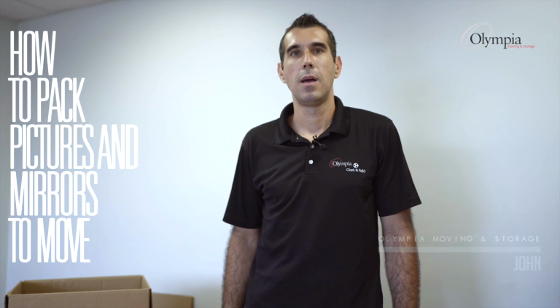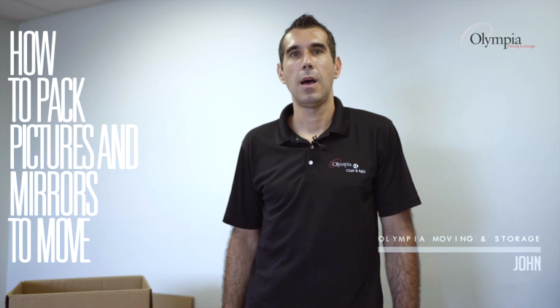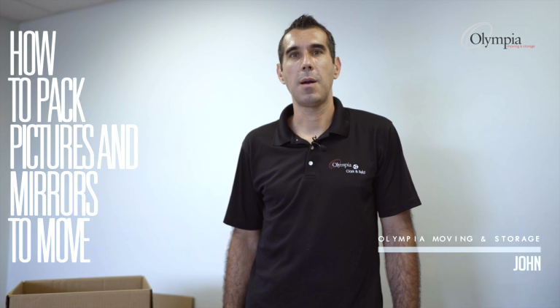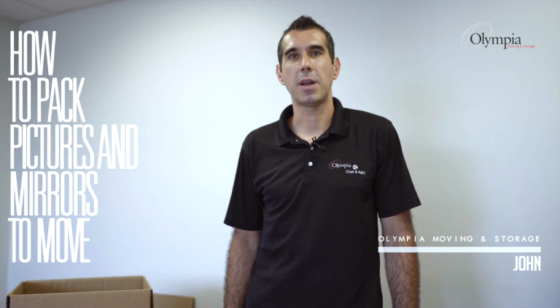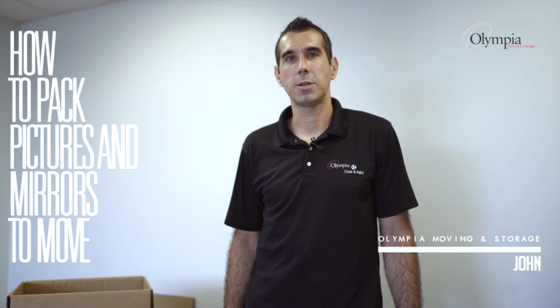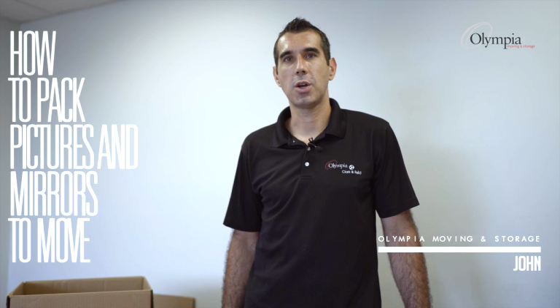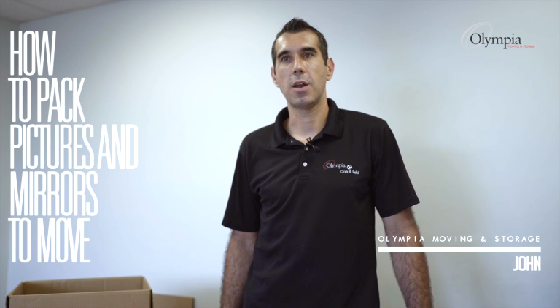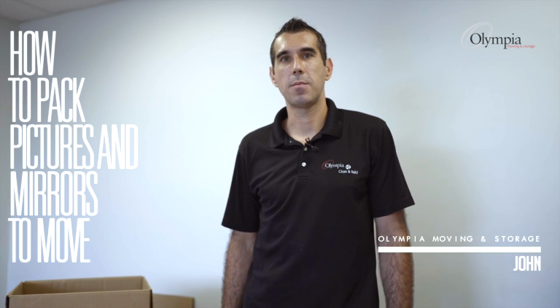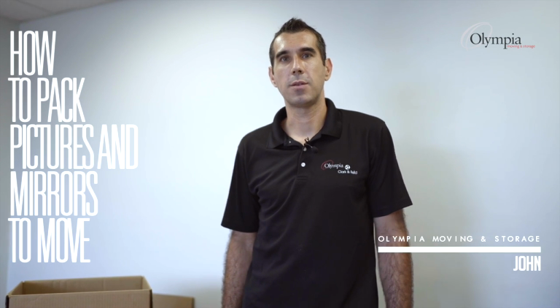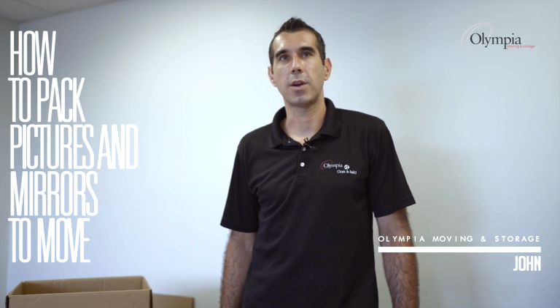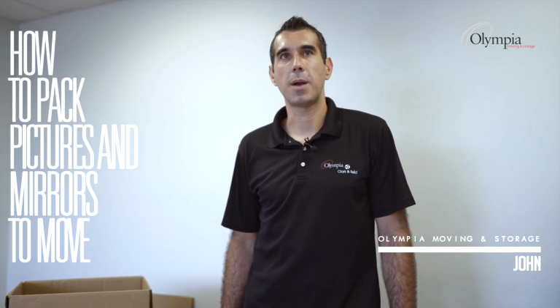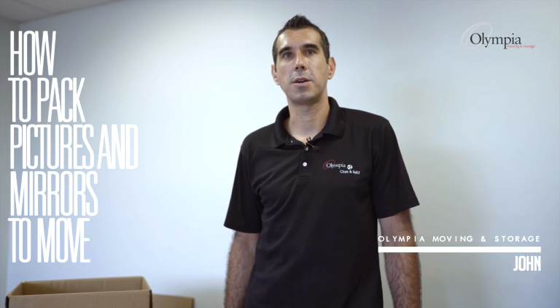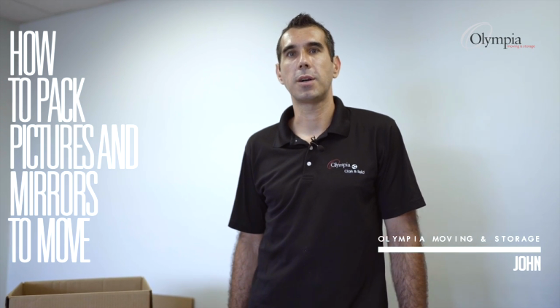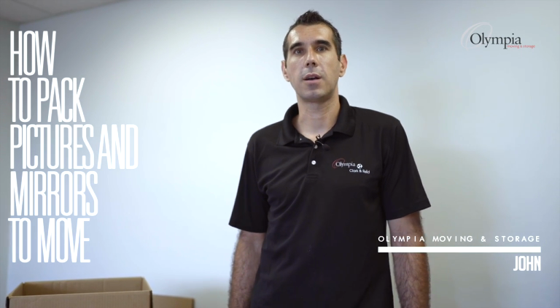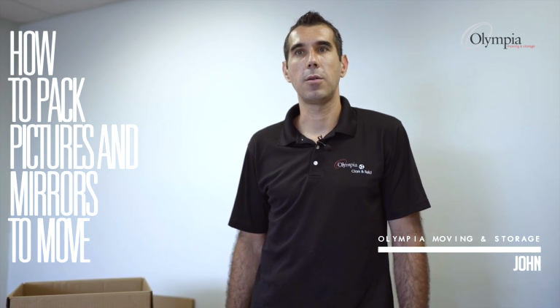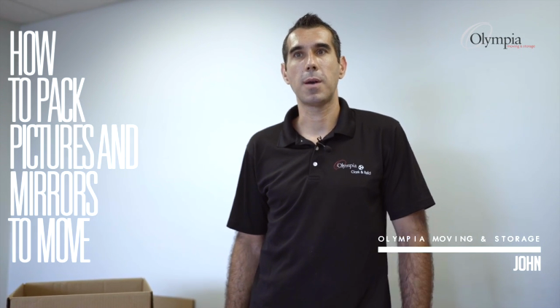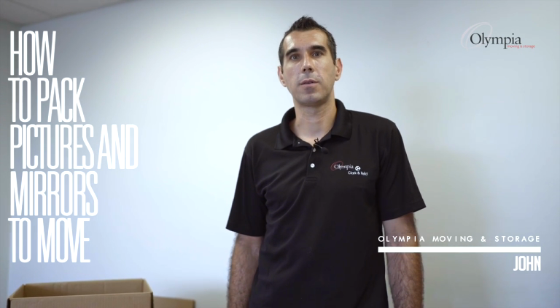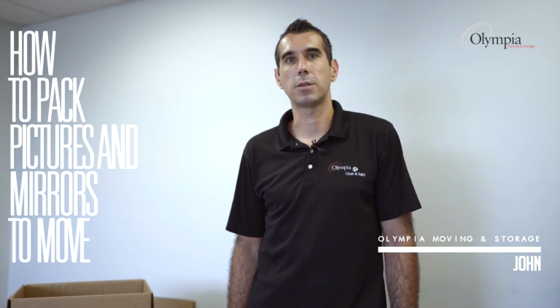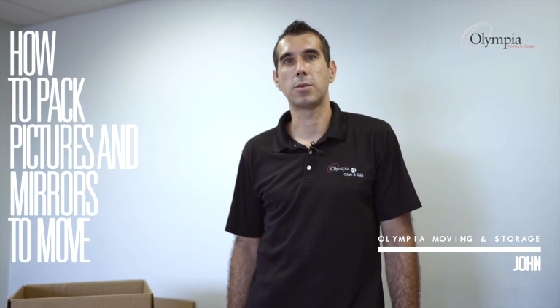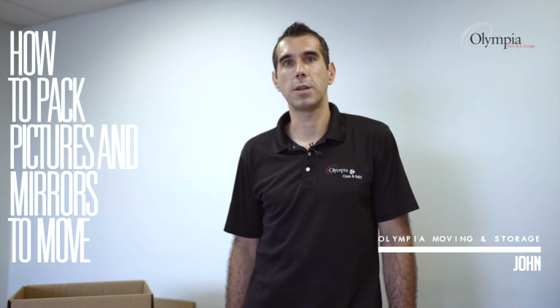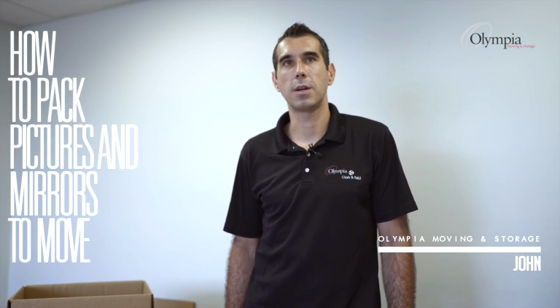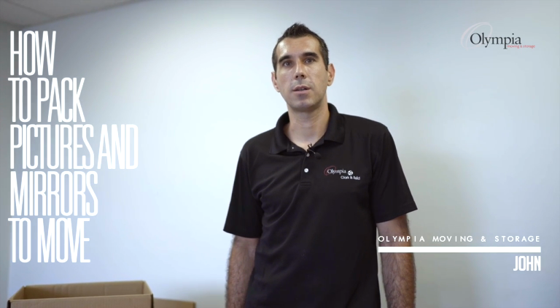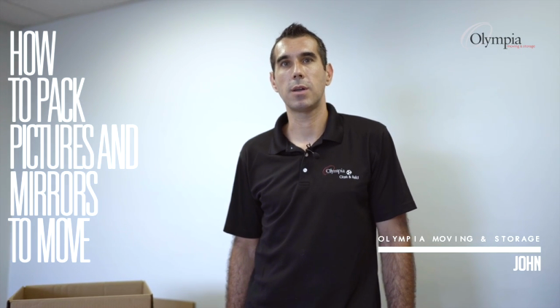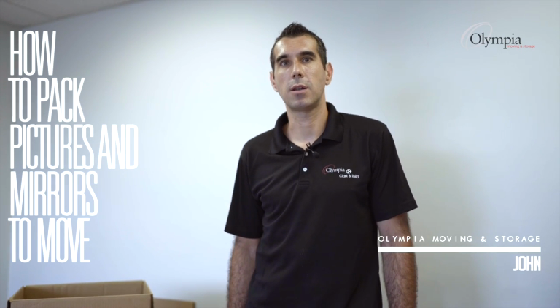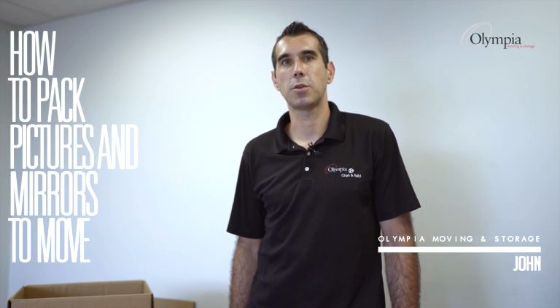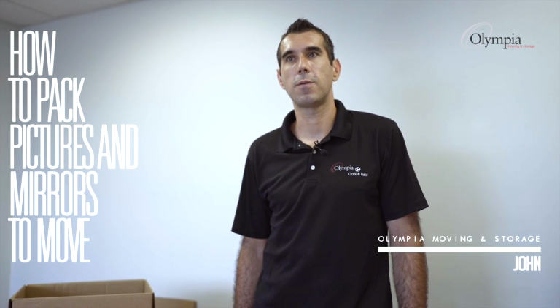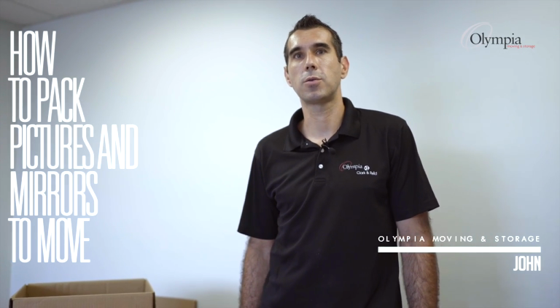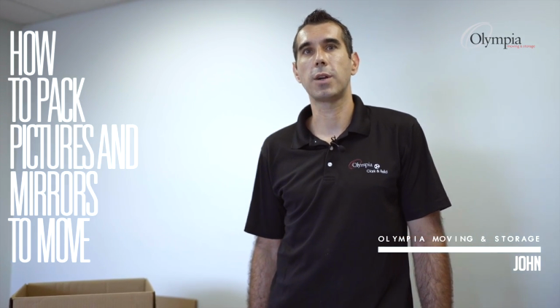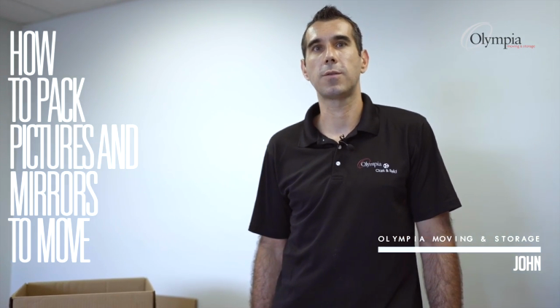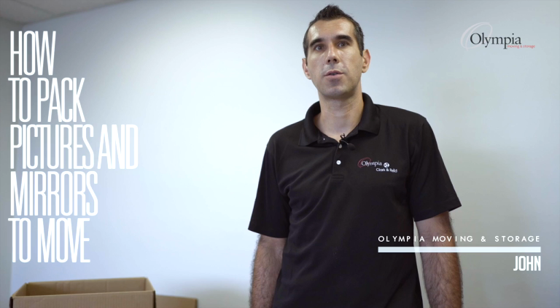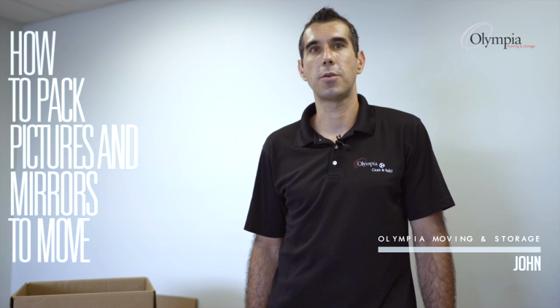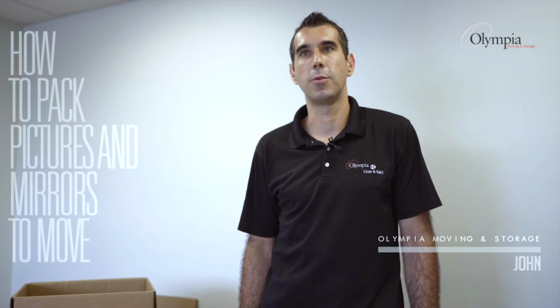Hi, my name is John. I'm the training manager here at Olympia Moving and Storage, and today I'll show you a few tricks for your move.